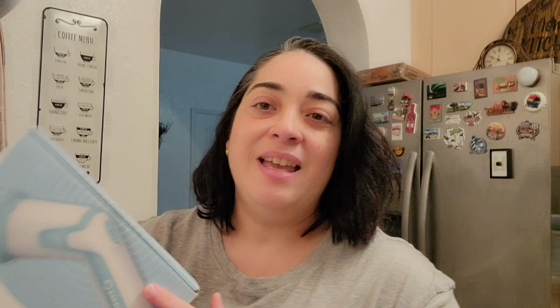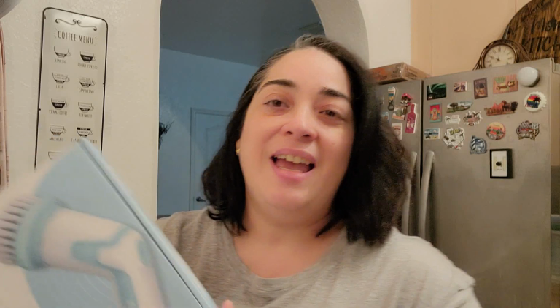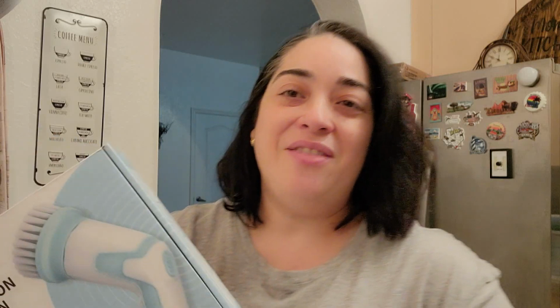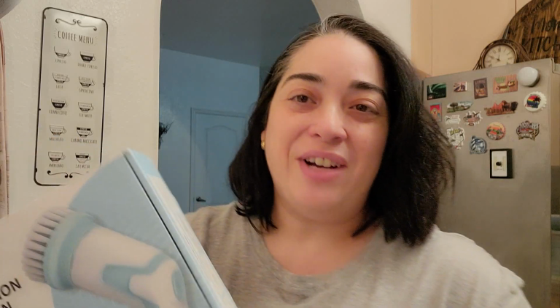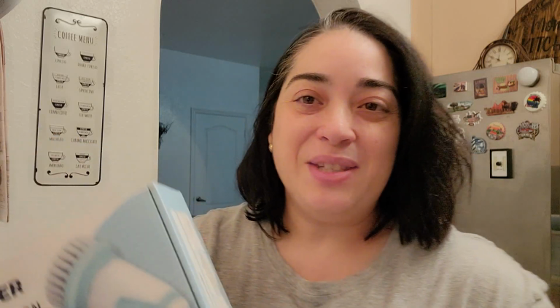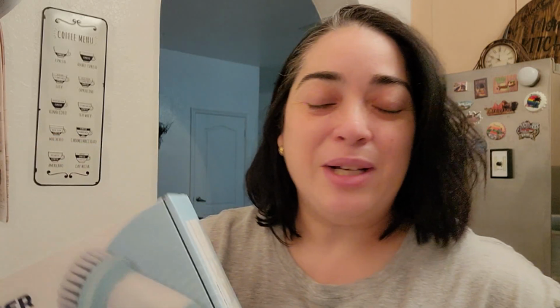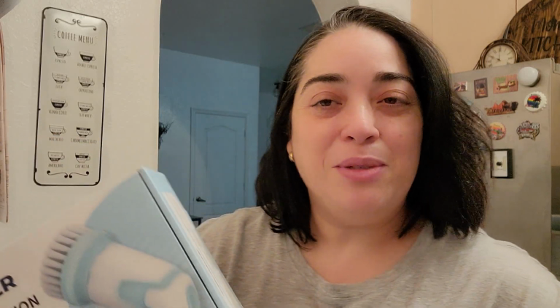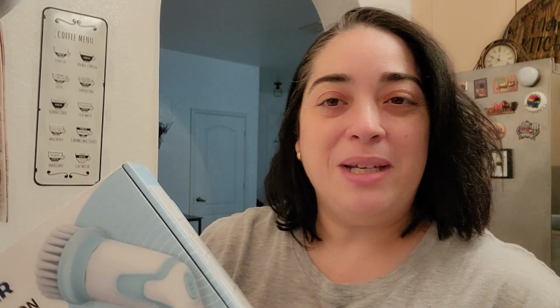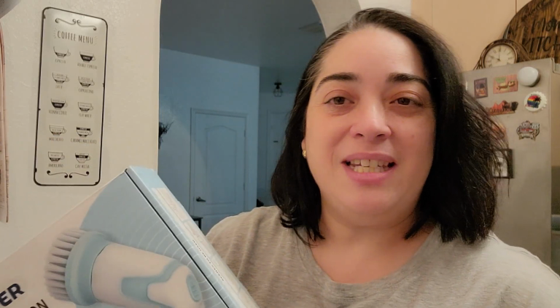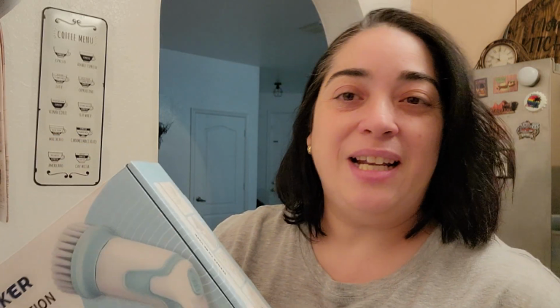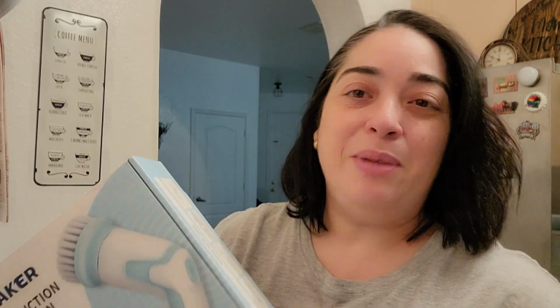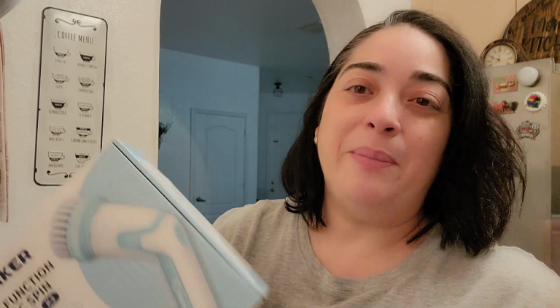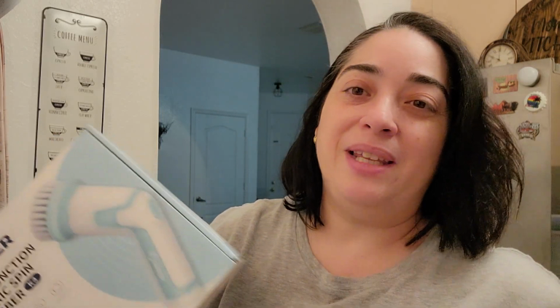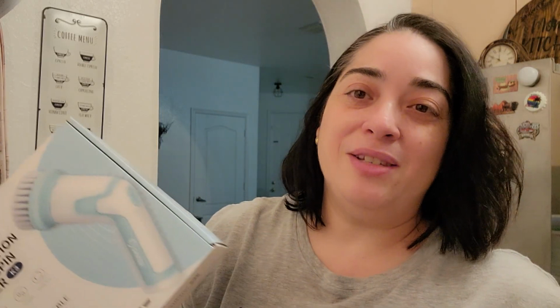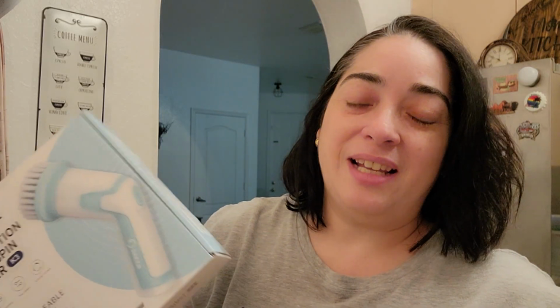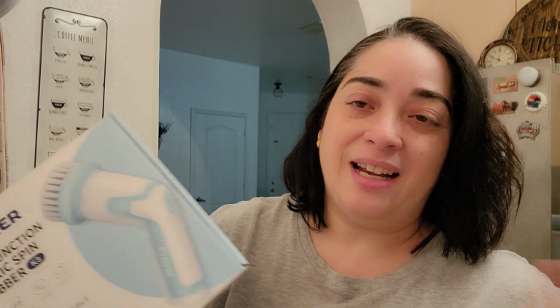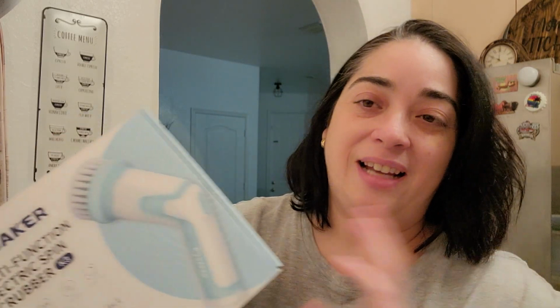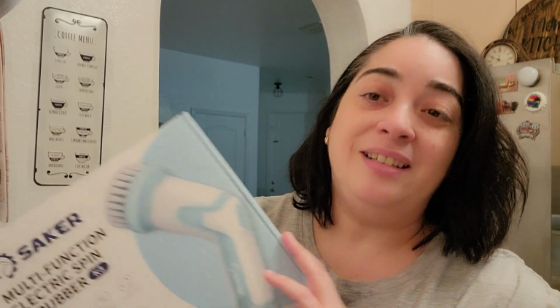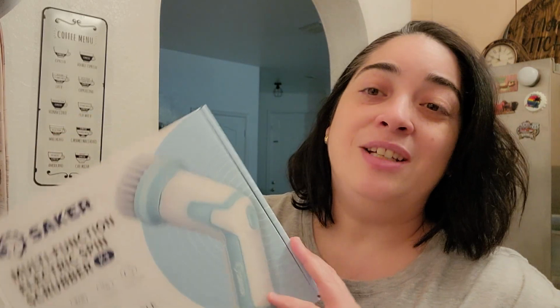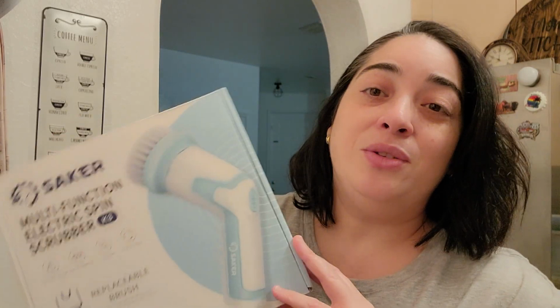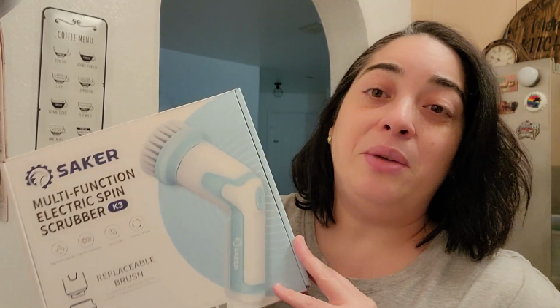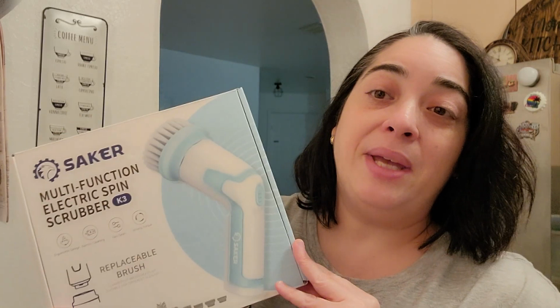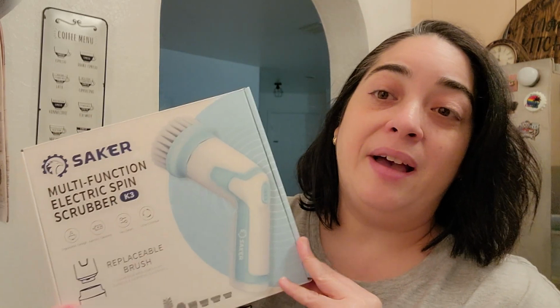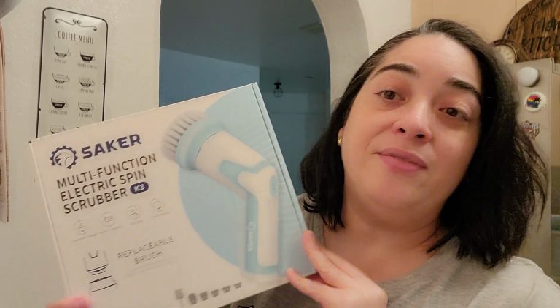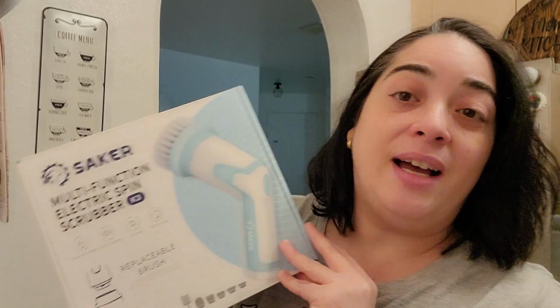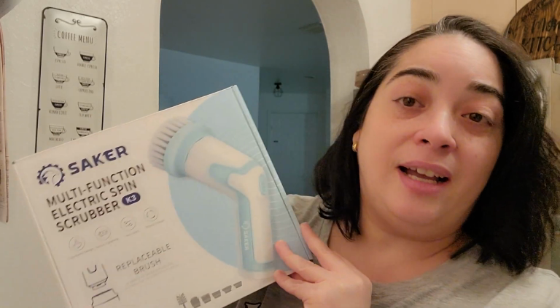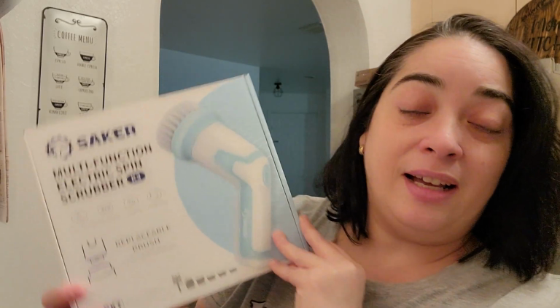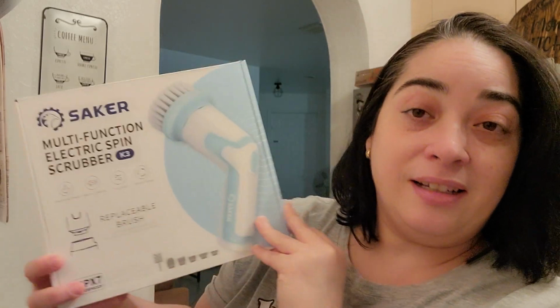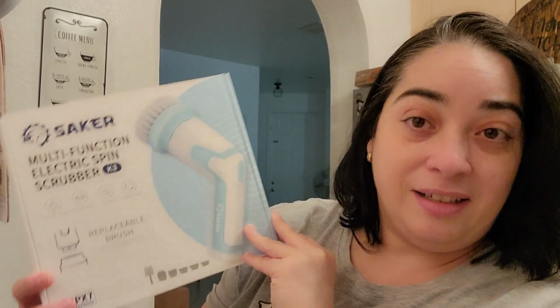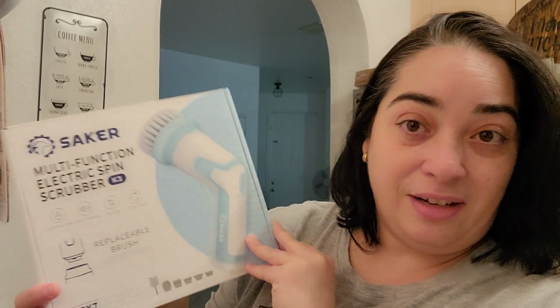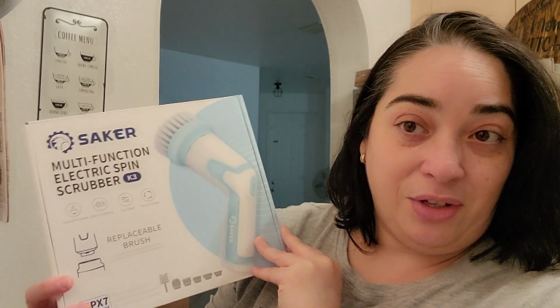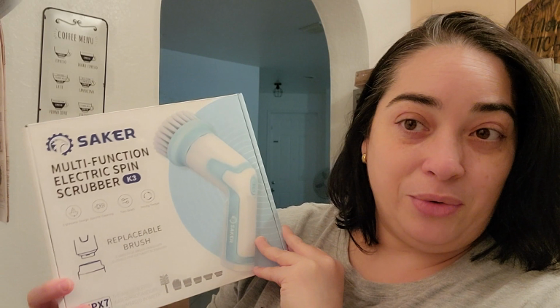Hey friends, welcome to my channel. Bienvenidos al canal. Today we have a review.